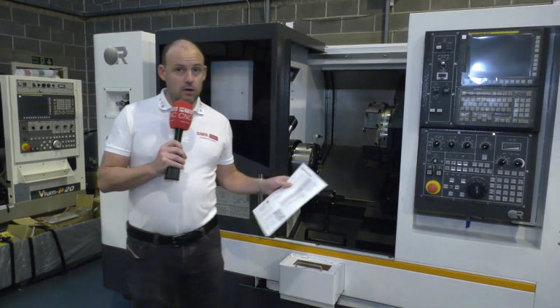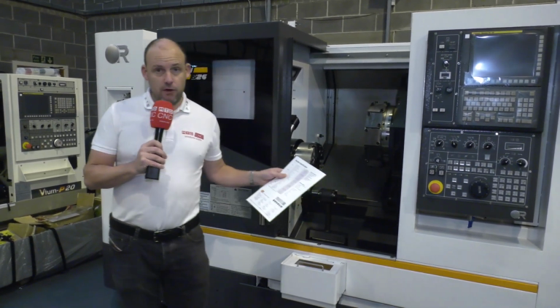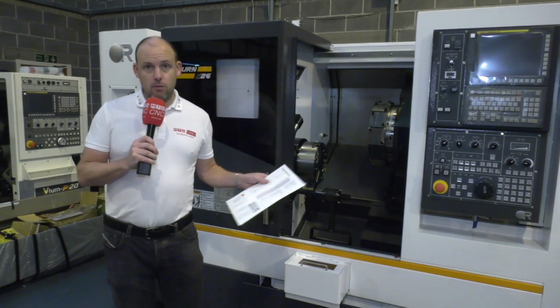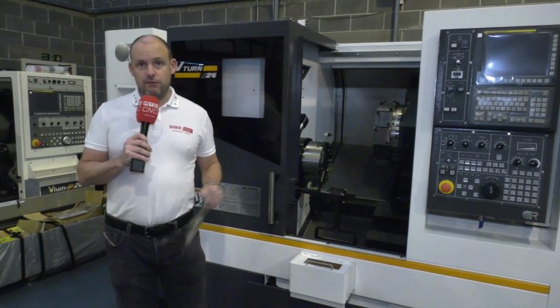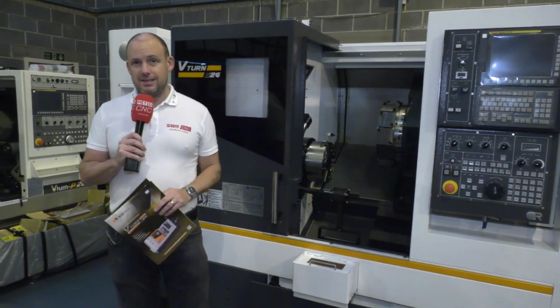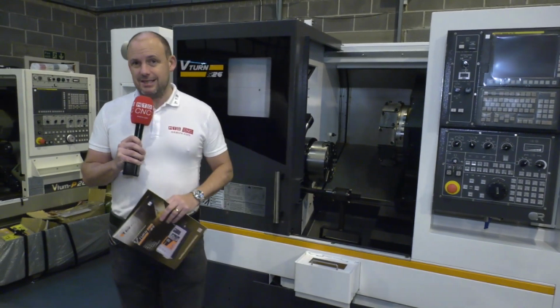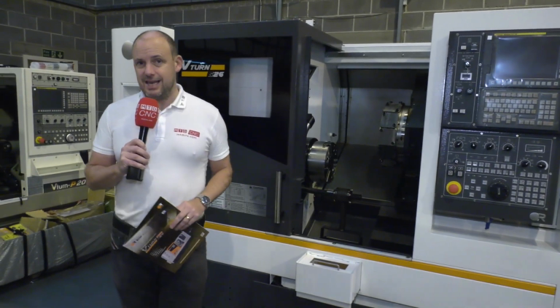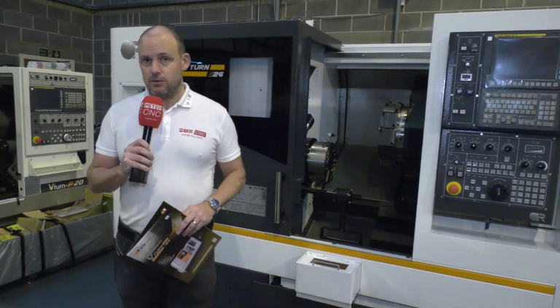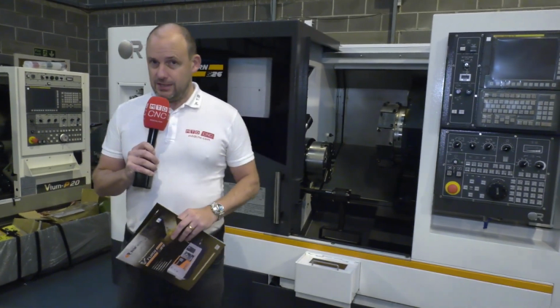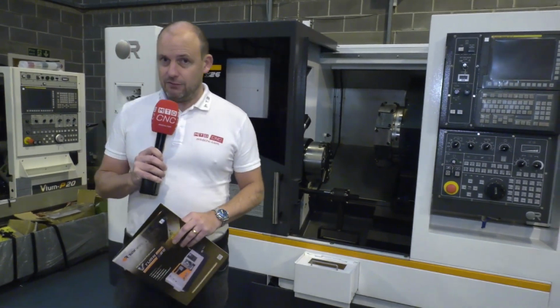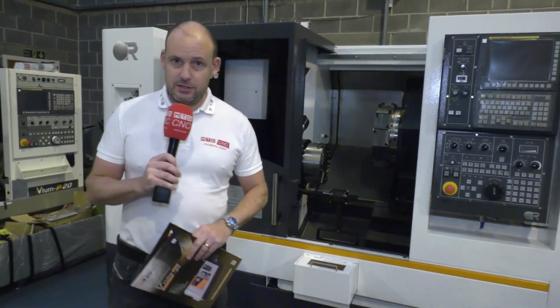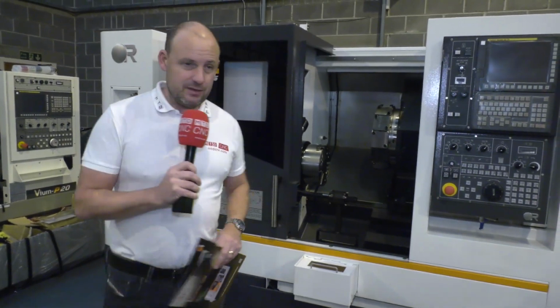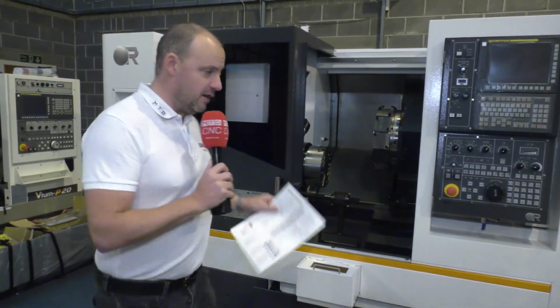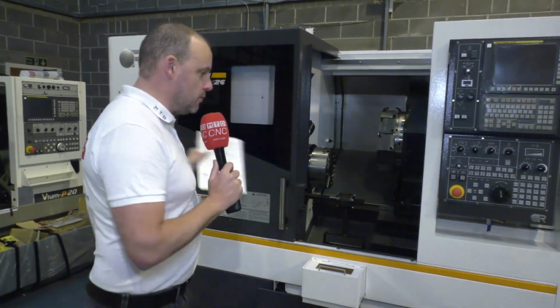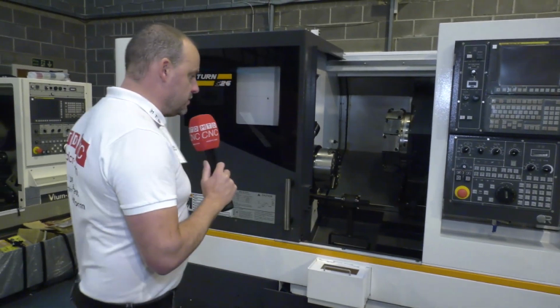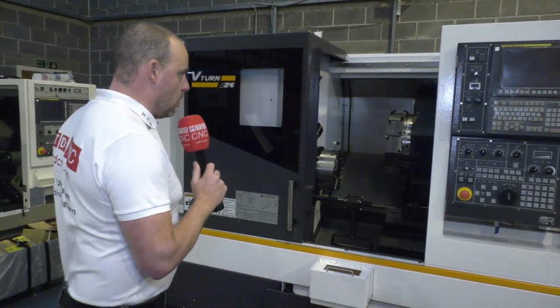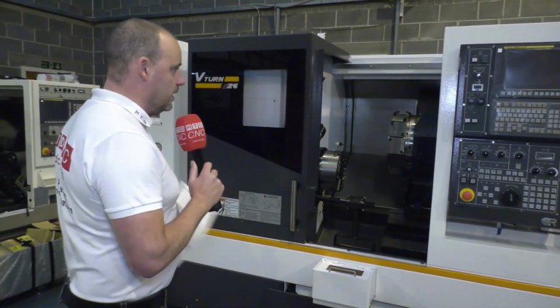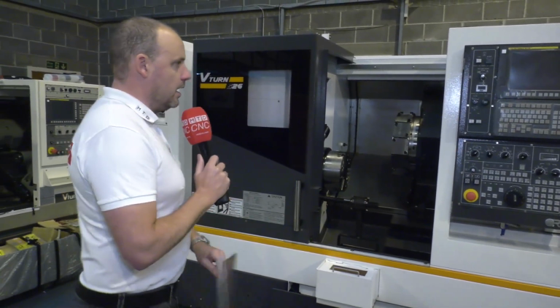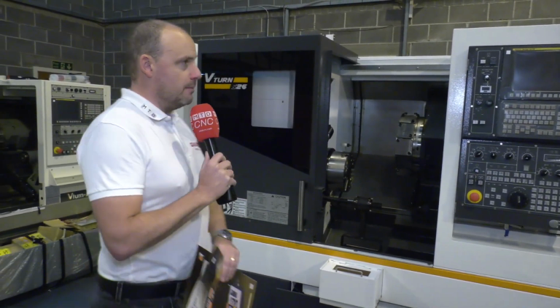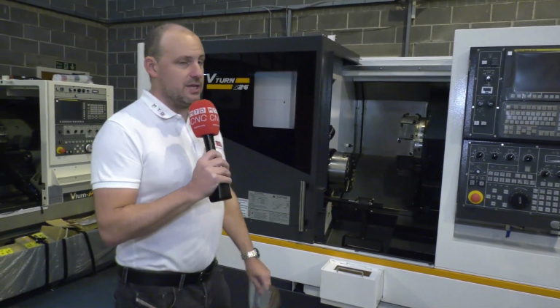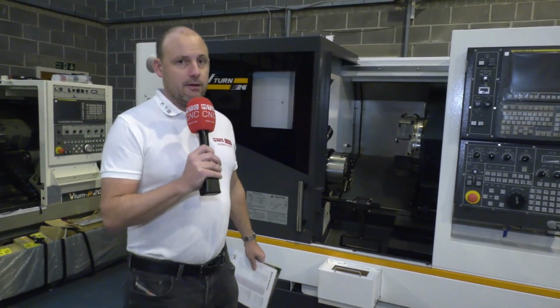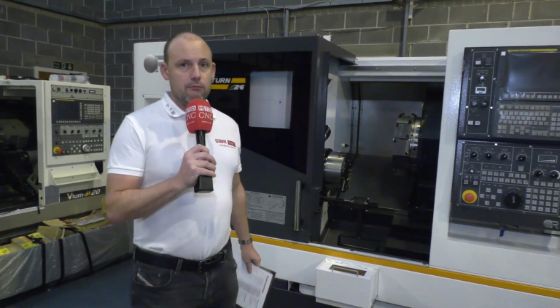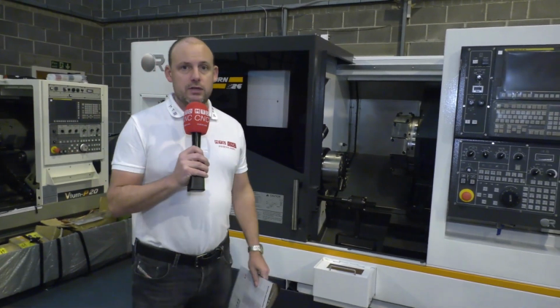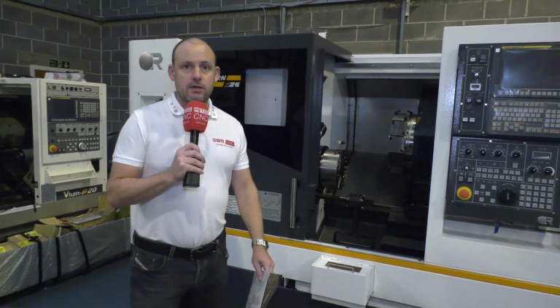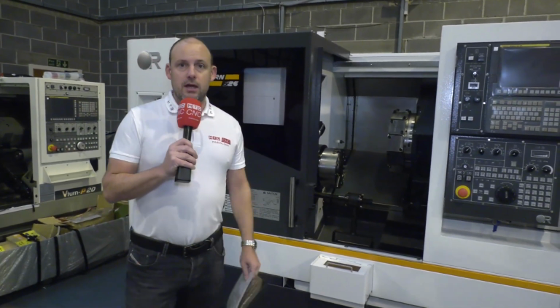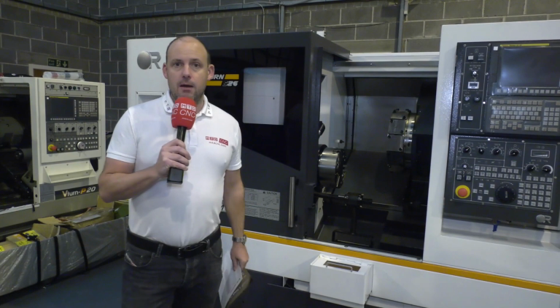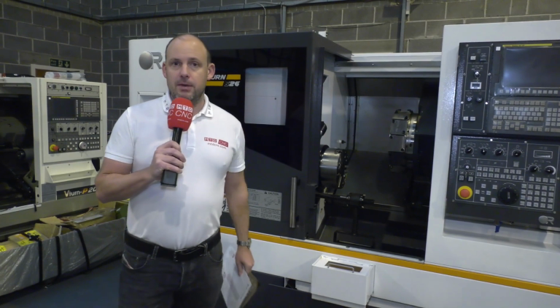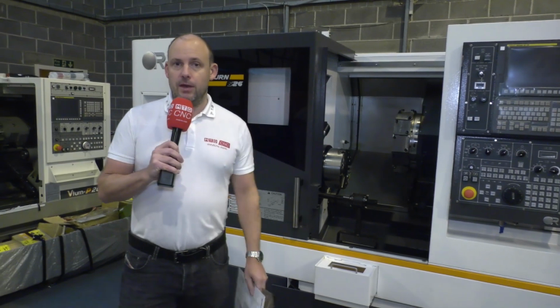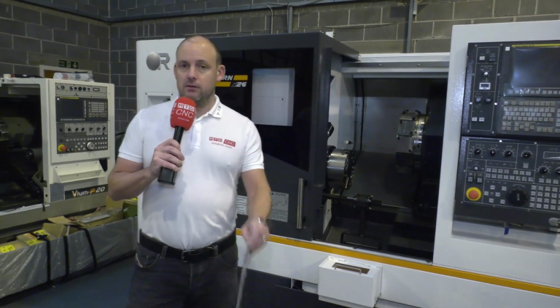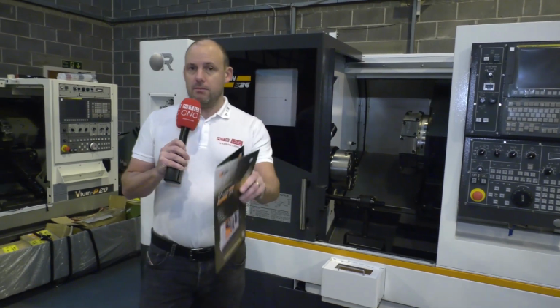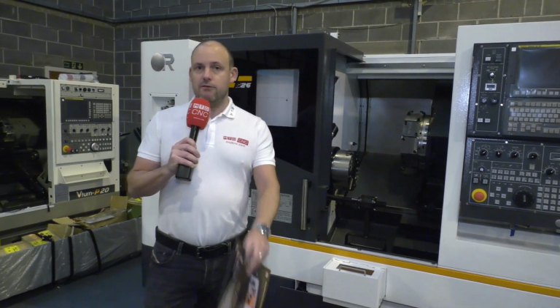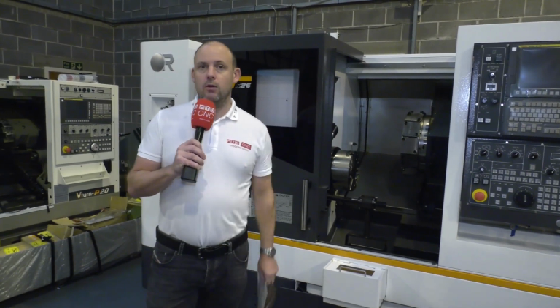This is the S26 V-Turn and it is available from stock. Come and see it here in Rochdale, but be quick because it won't be here for long.